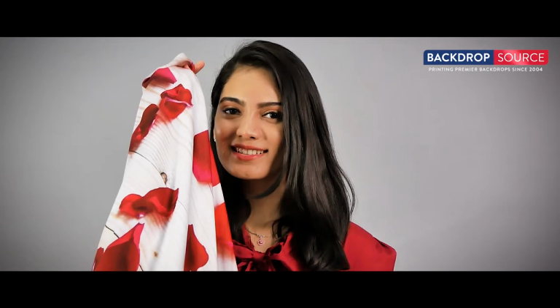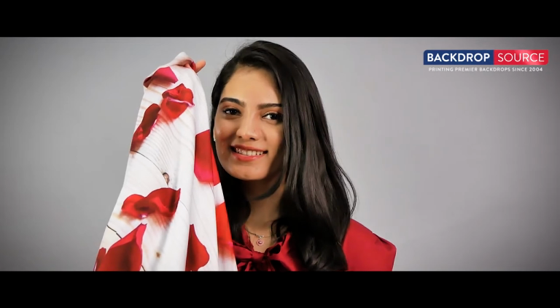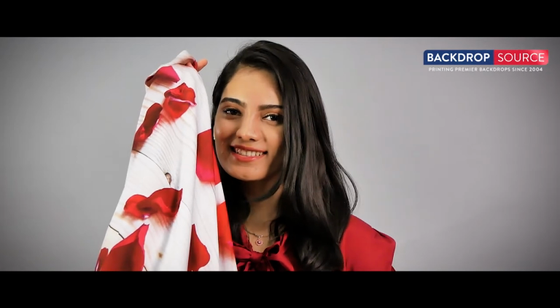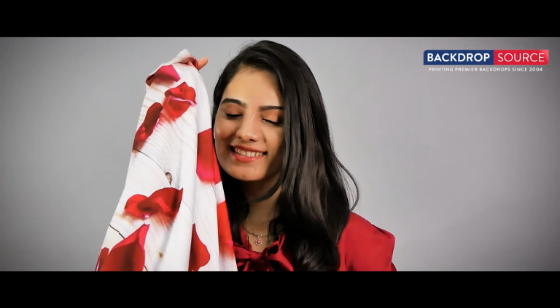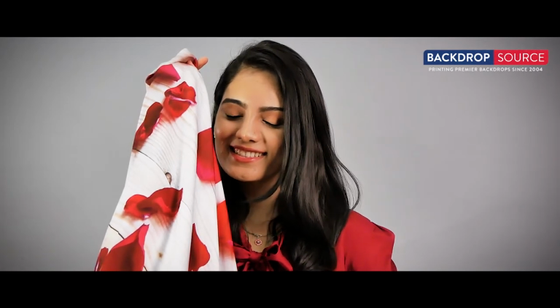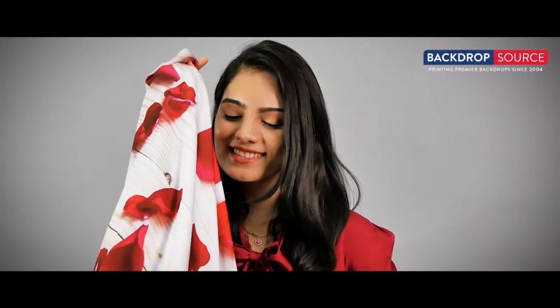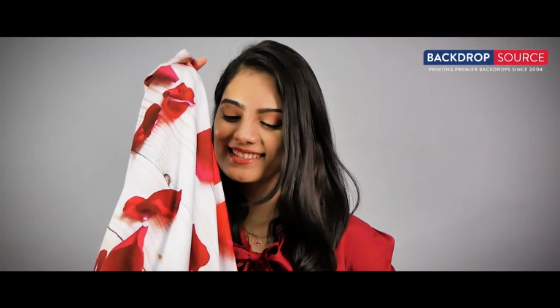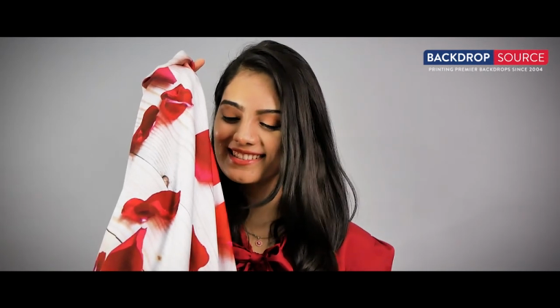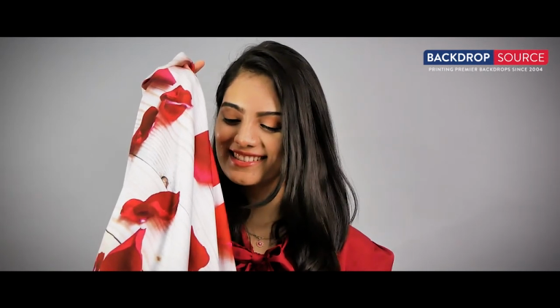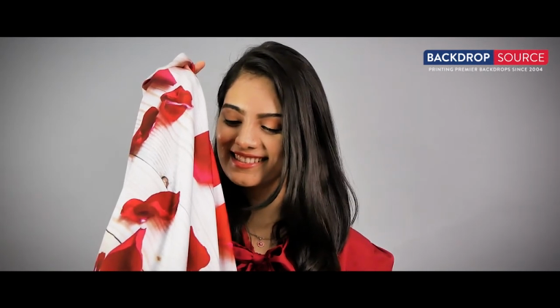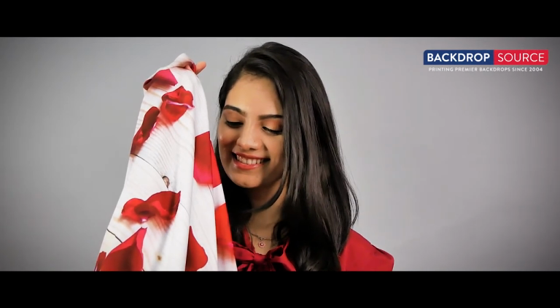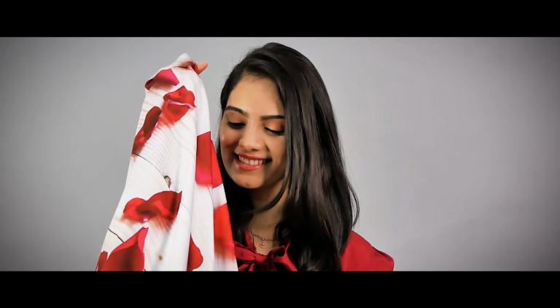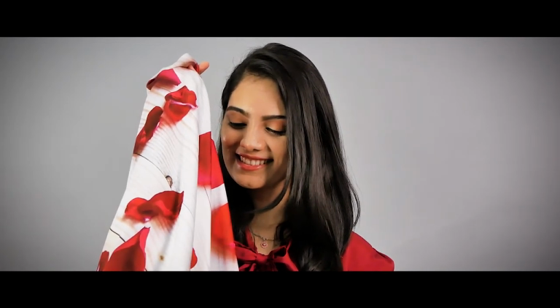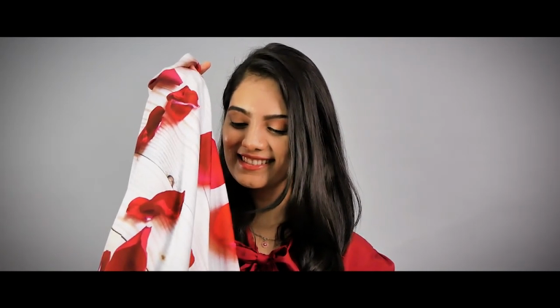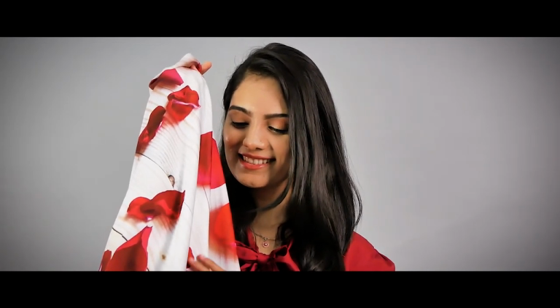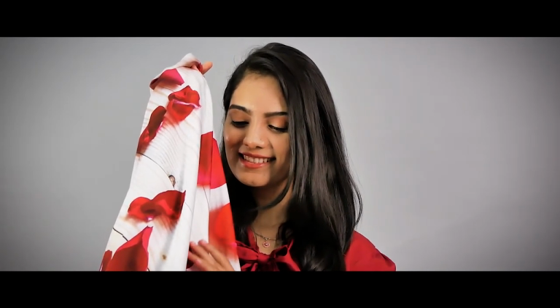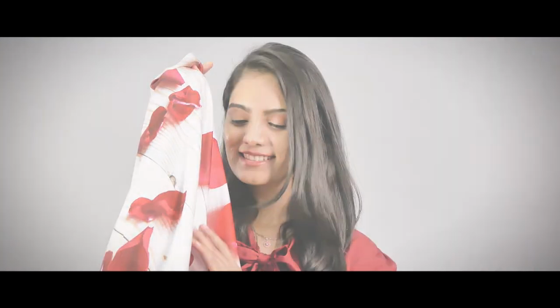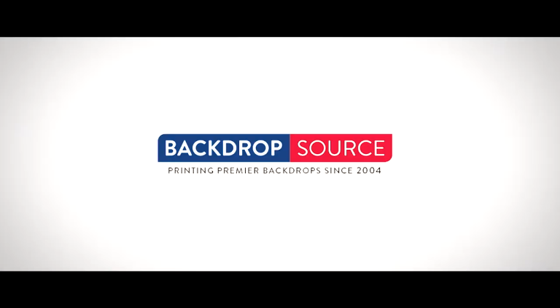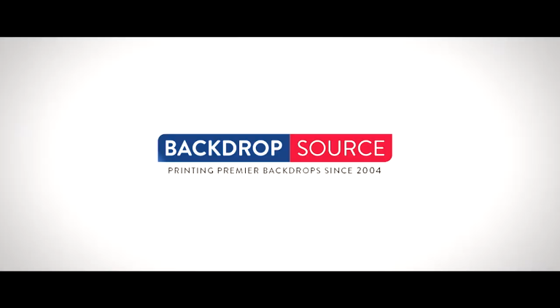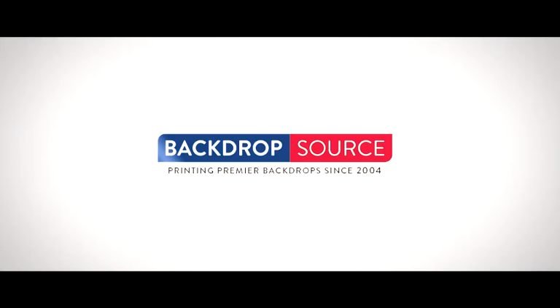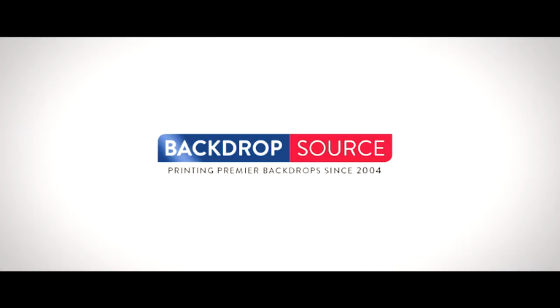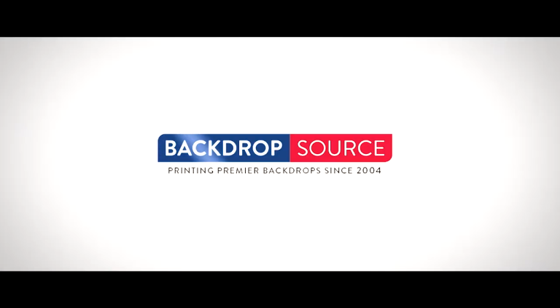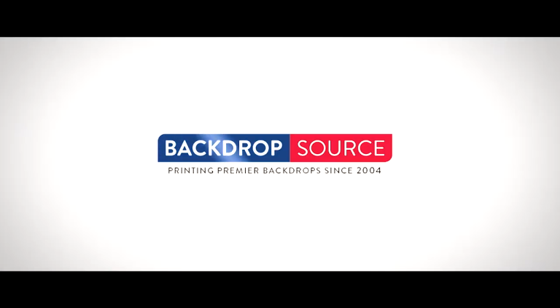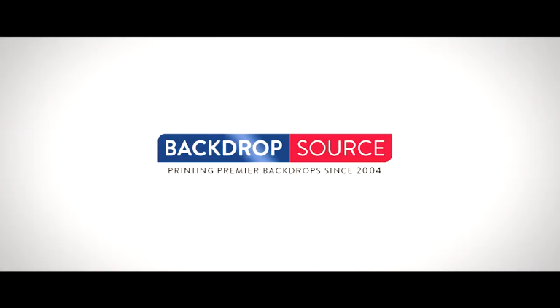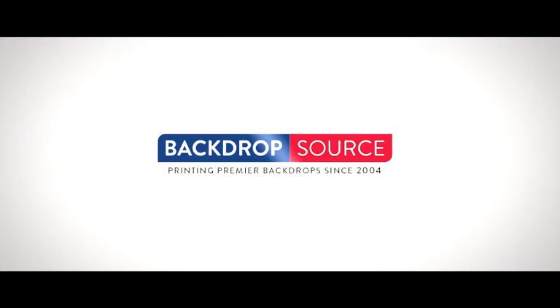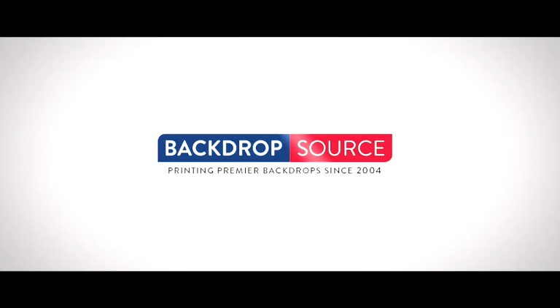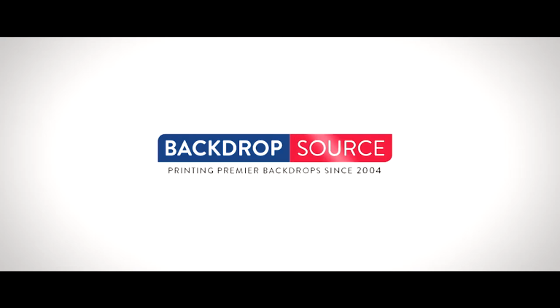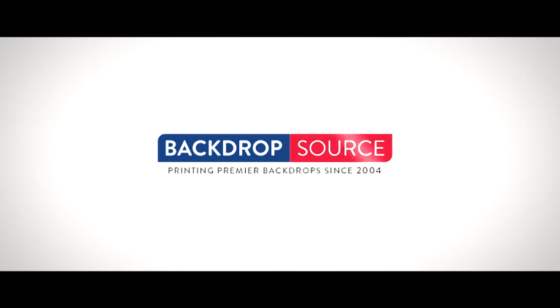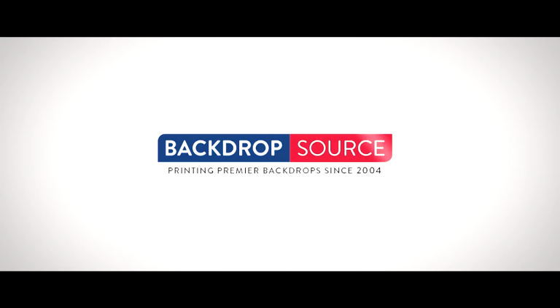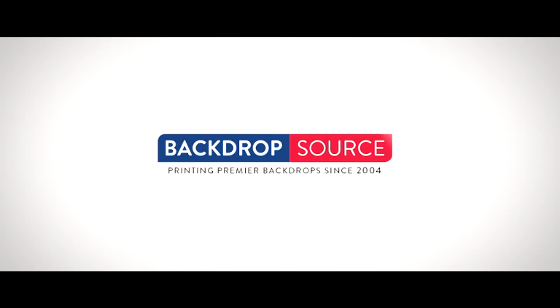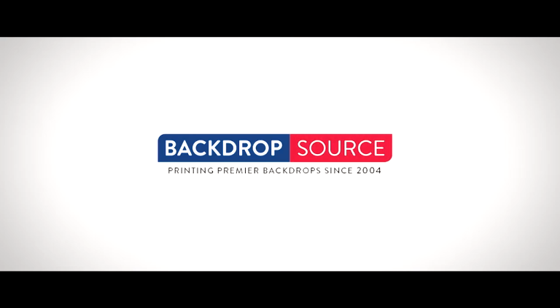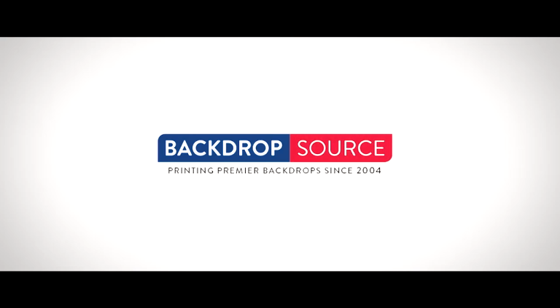Lisa is super excited to try this new stretch fabric. You can also buy your customized fabrics at Backdrop Source.